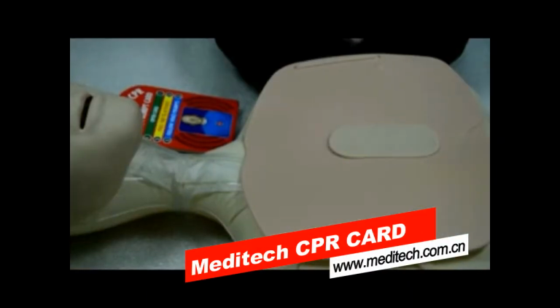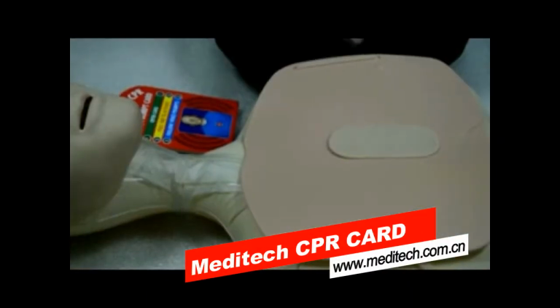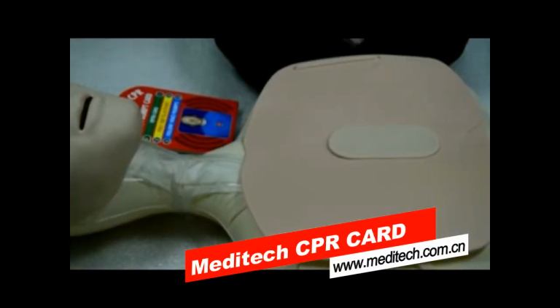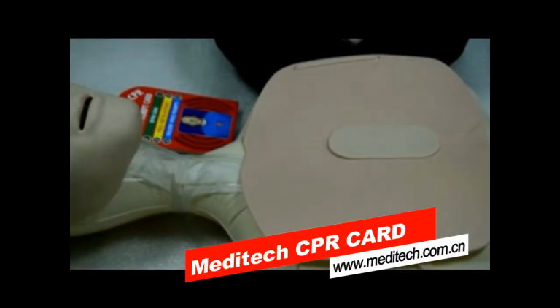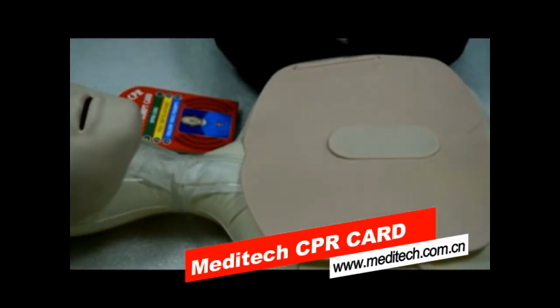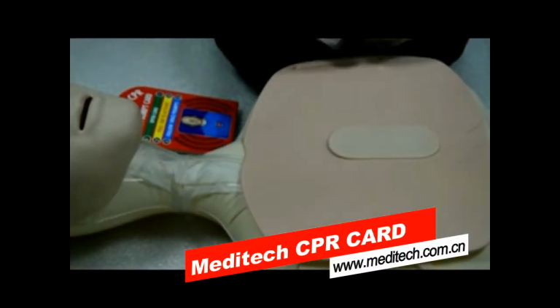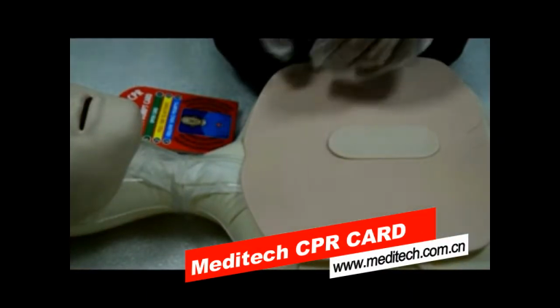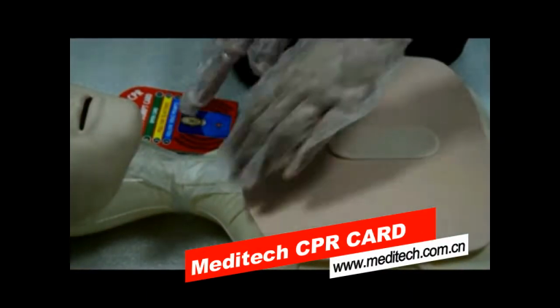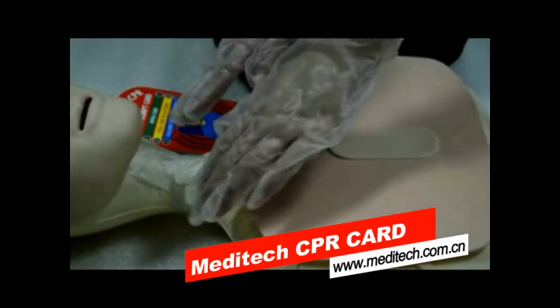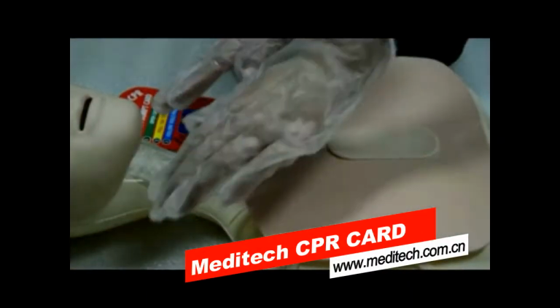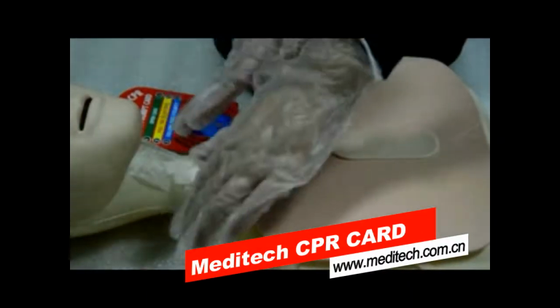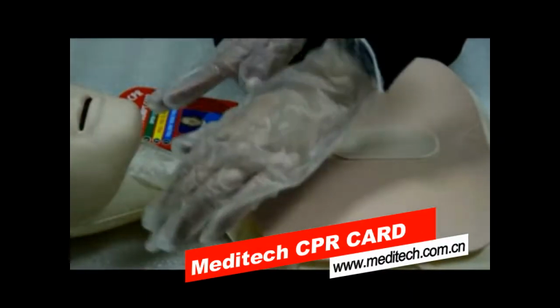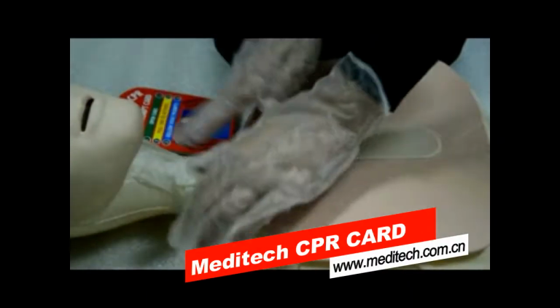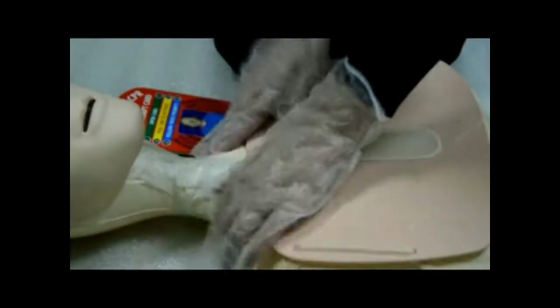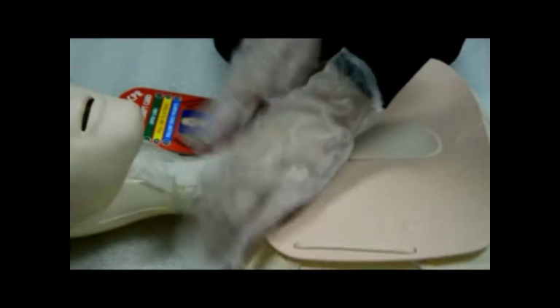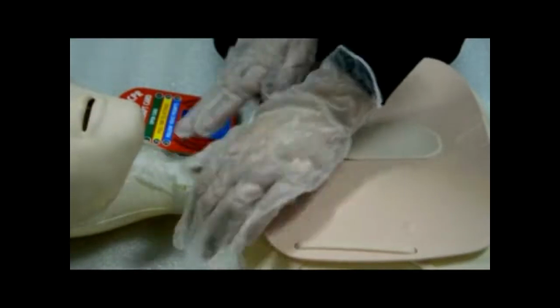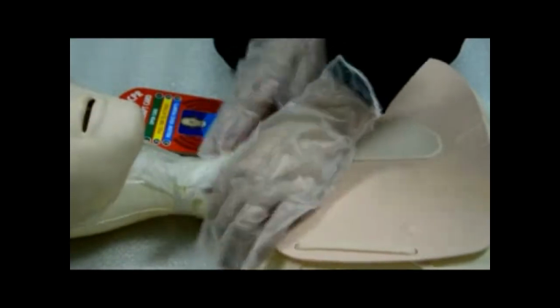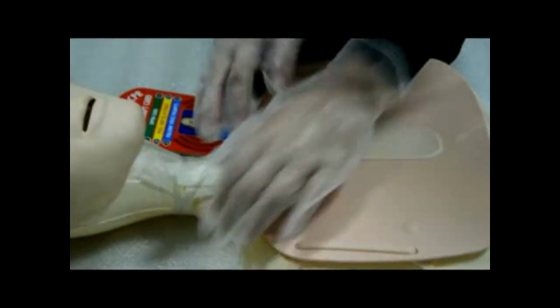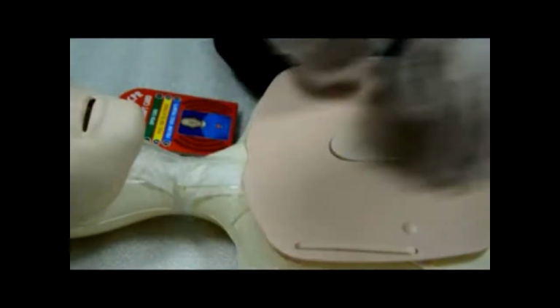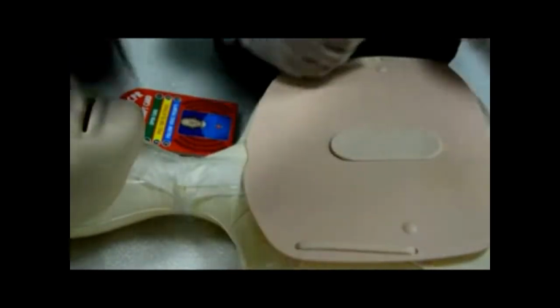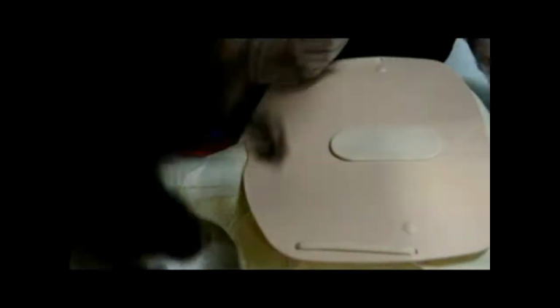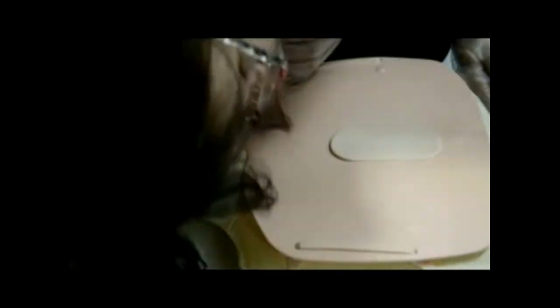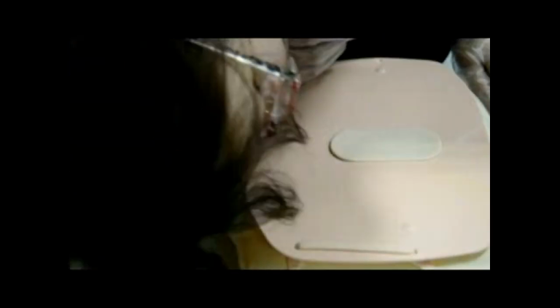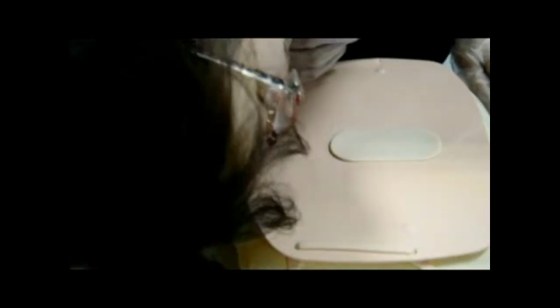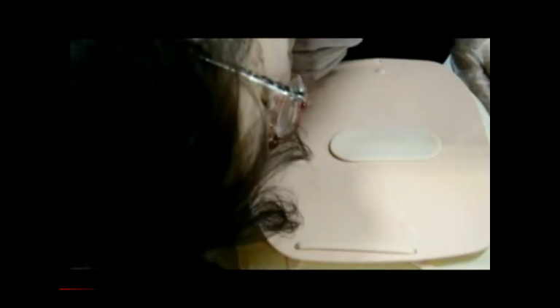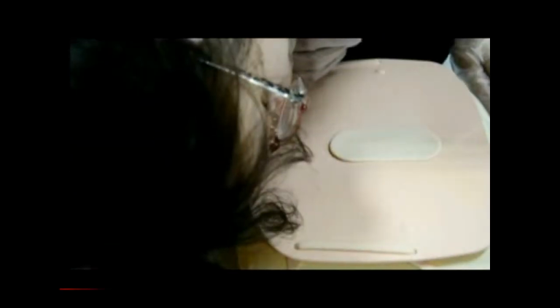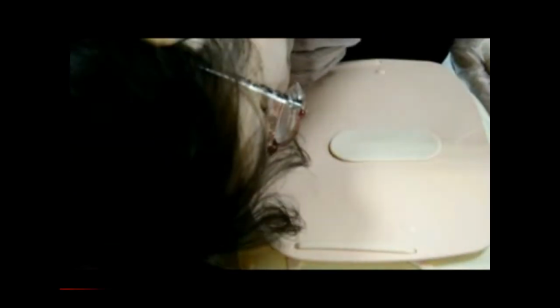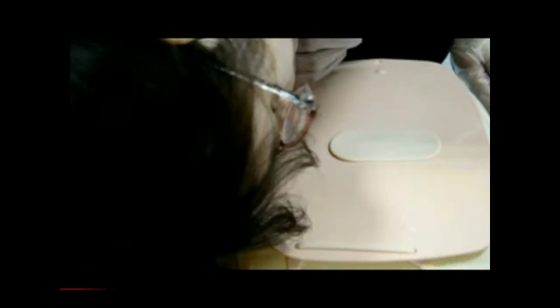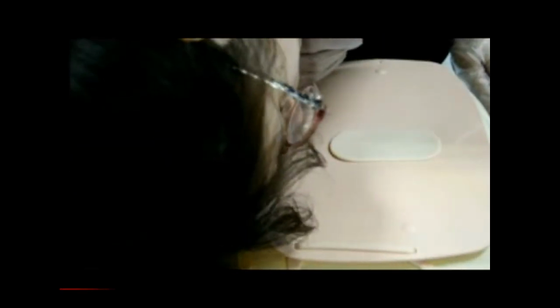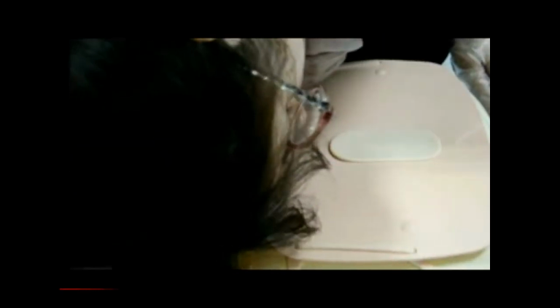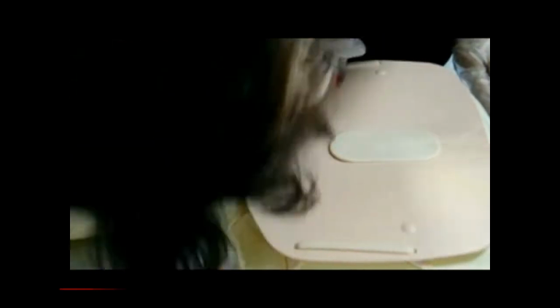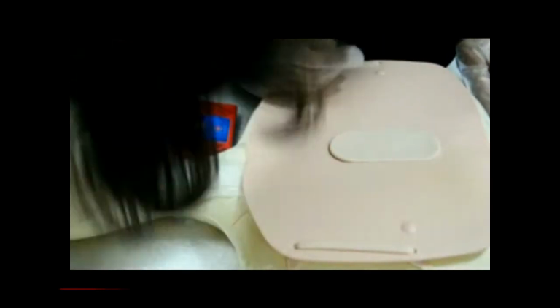If the patient is not responding and not breathing normally, call or send for an ambulance now.